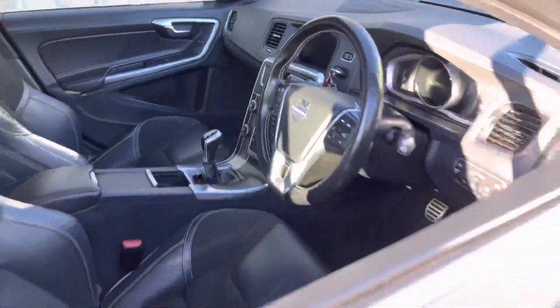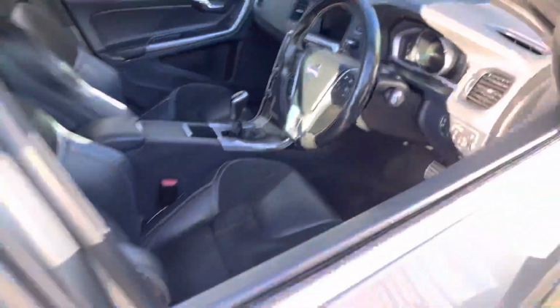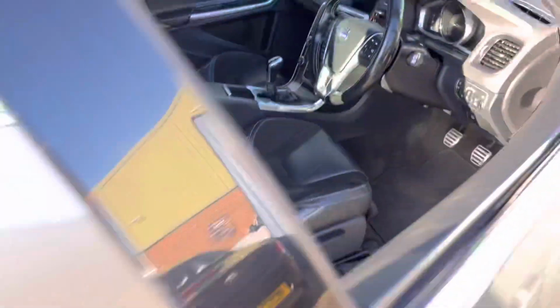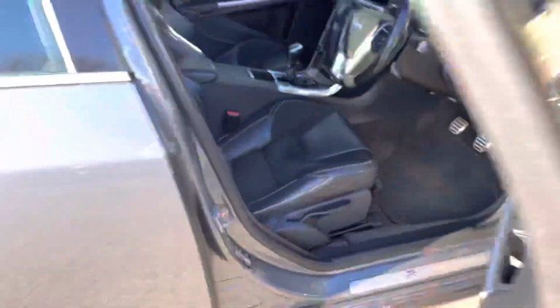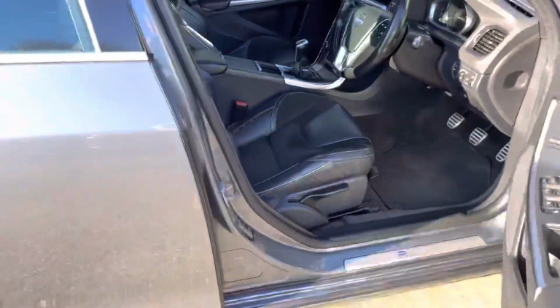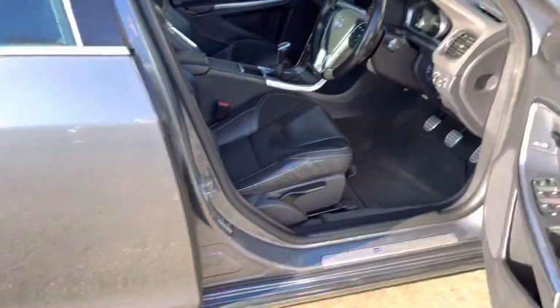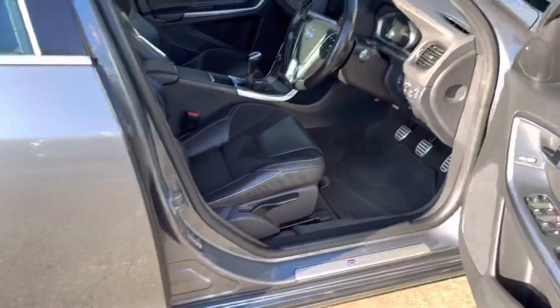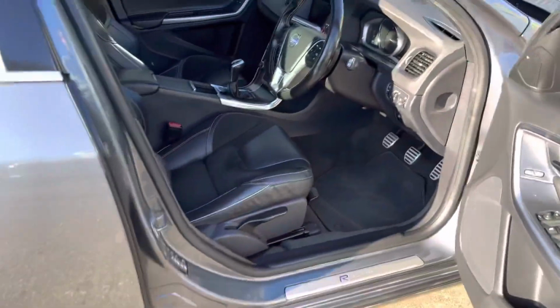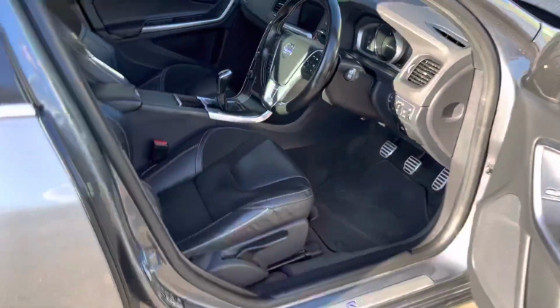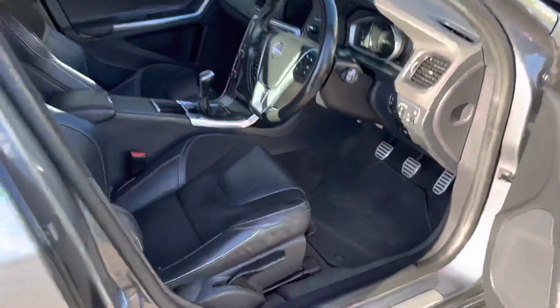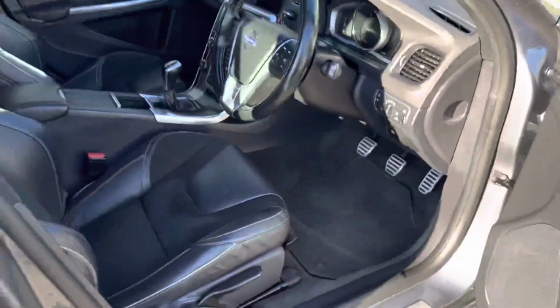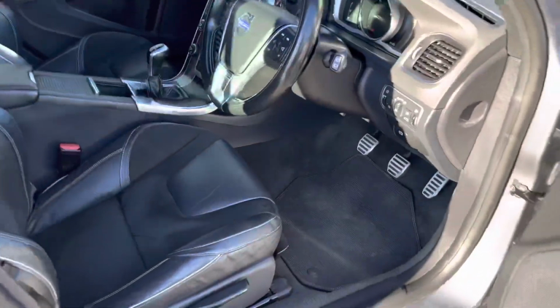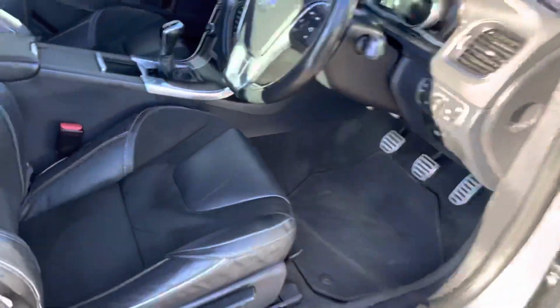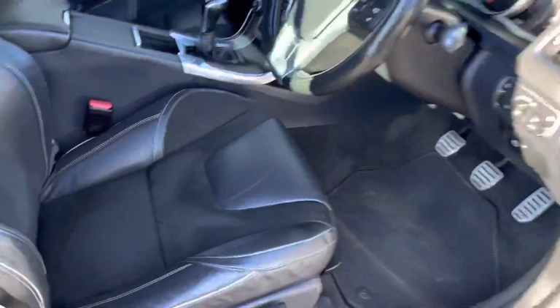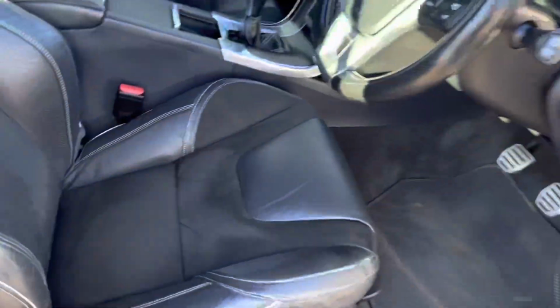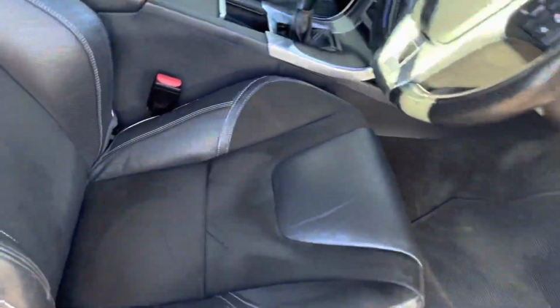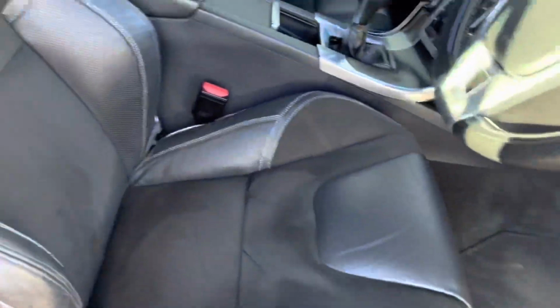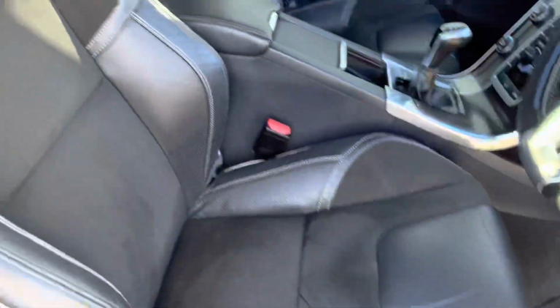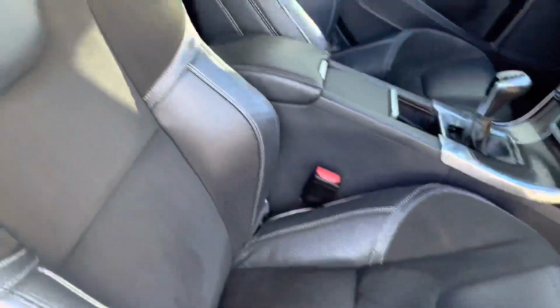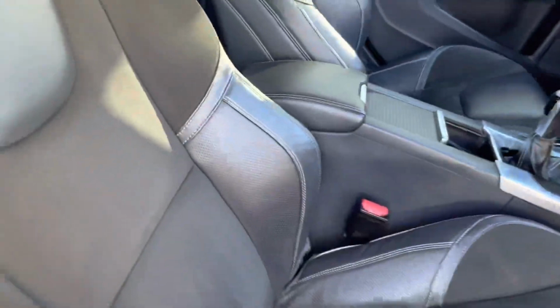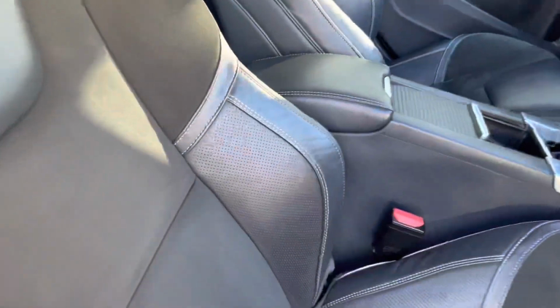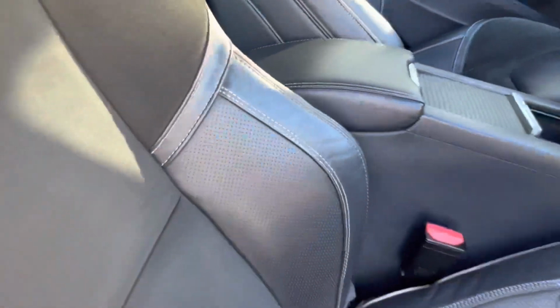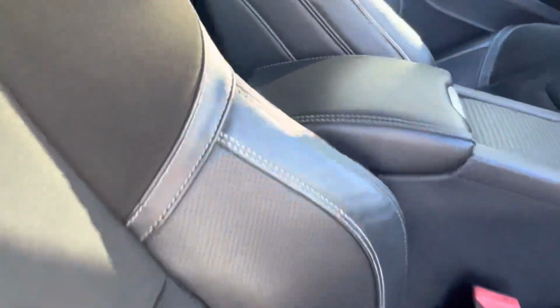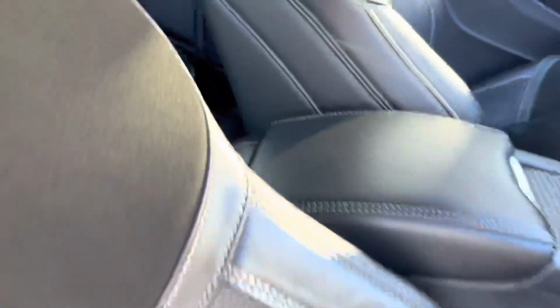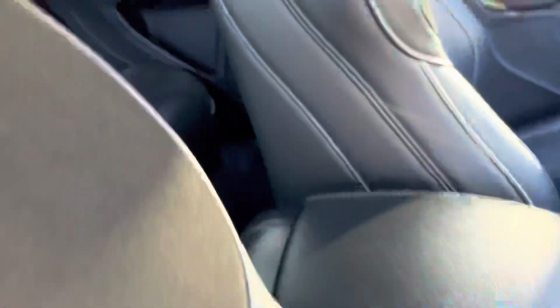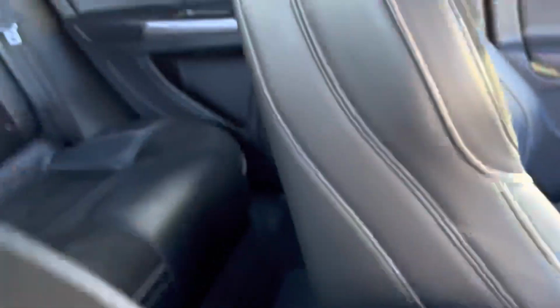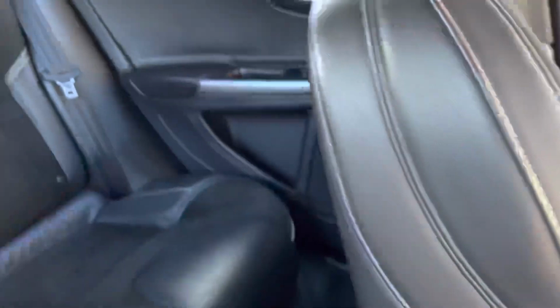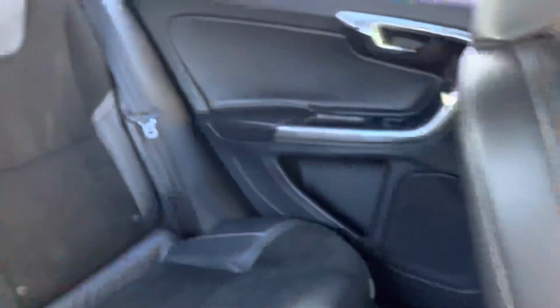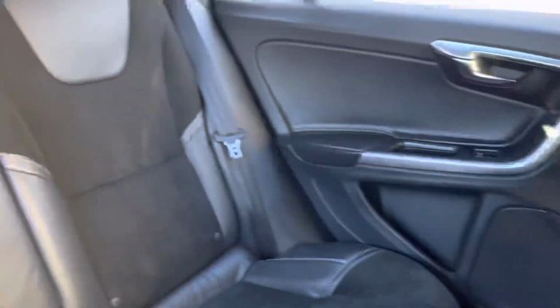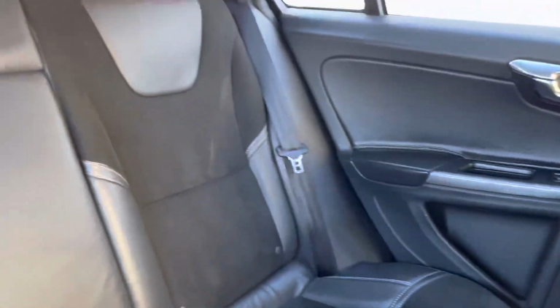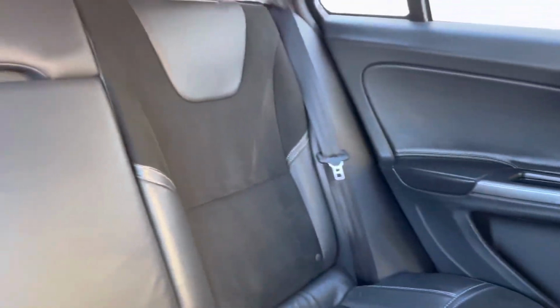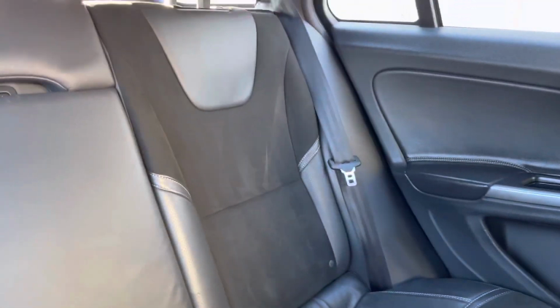Internally all the normal R-Design stuff — the half suede, the half leather — in excellent condition.